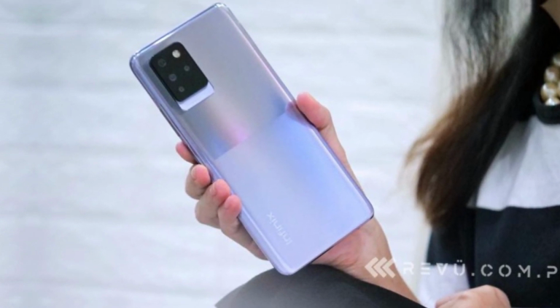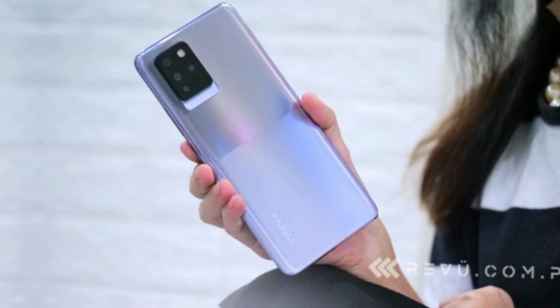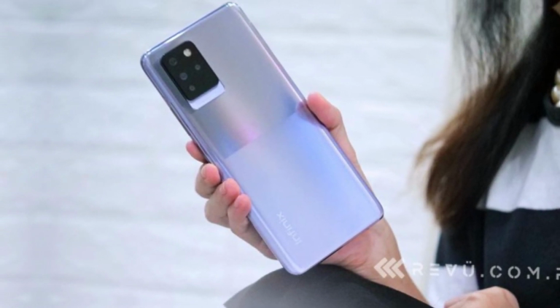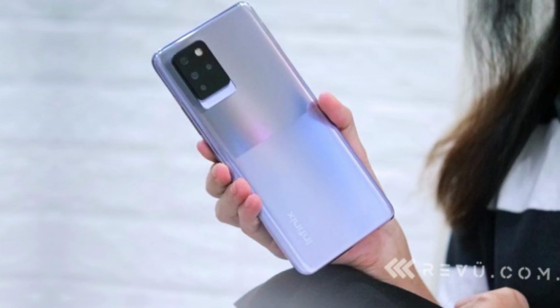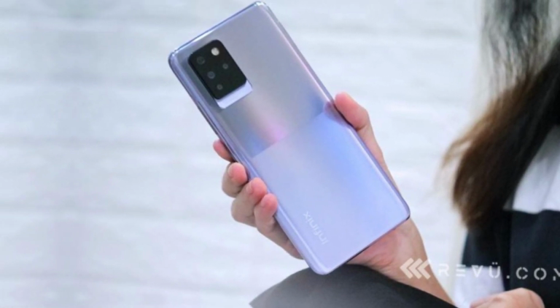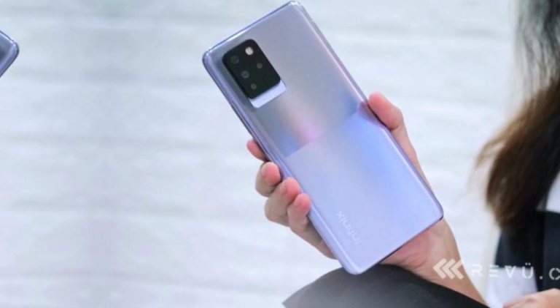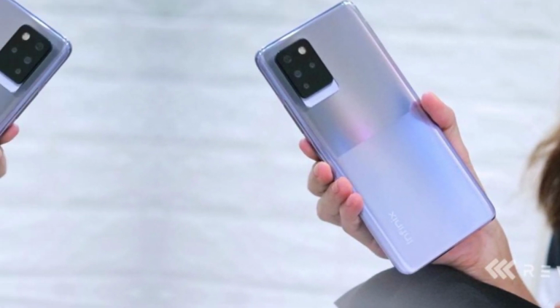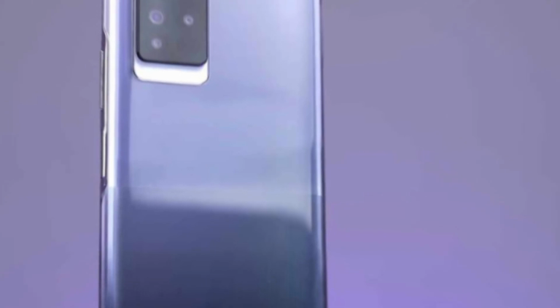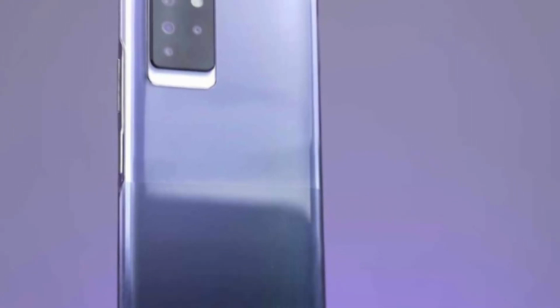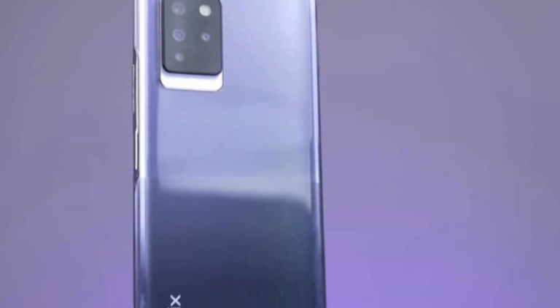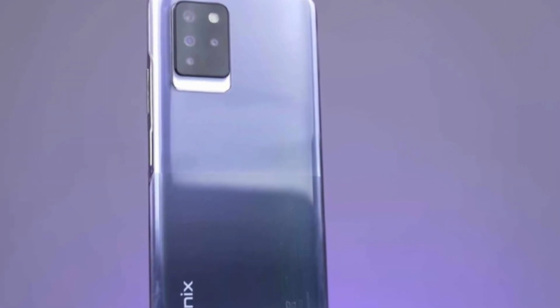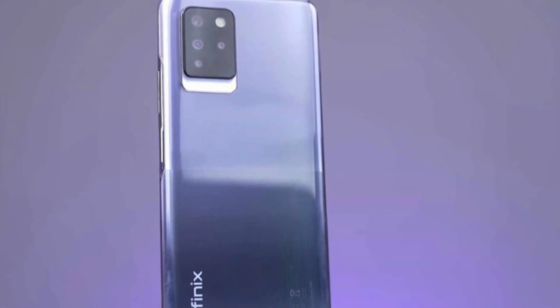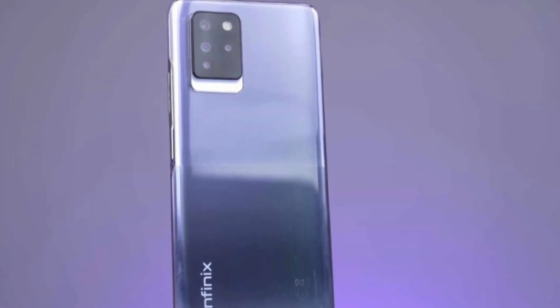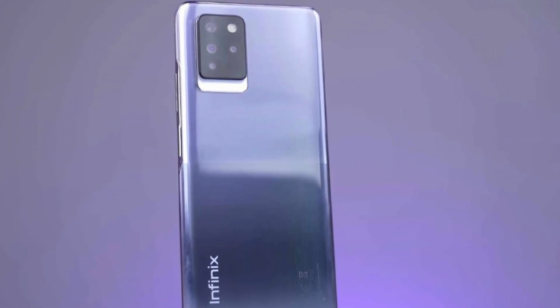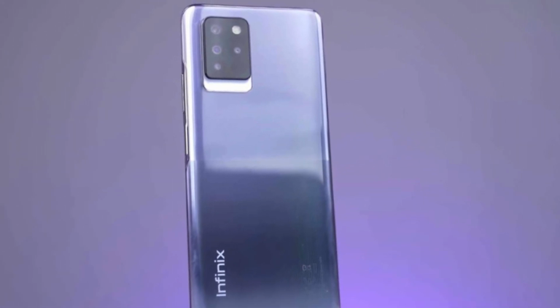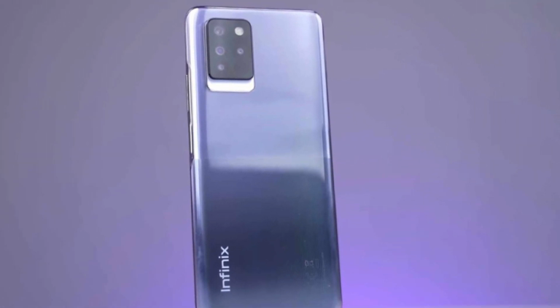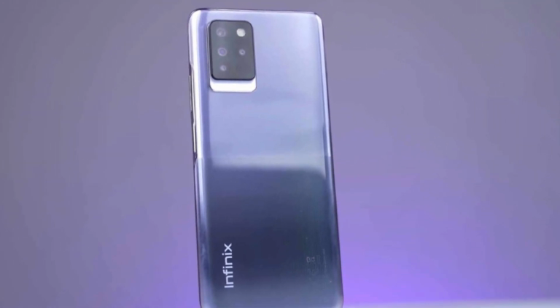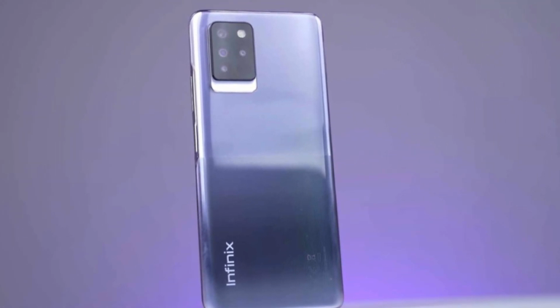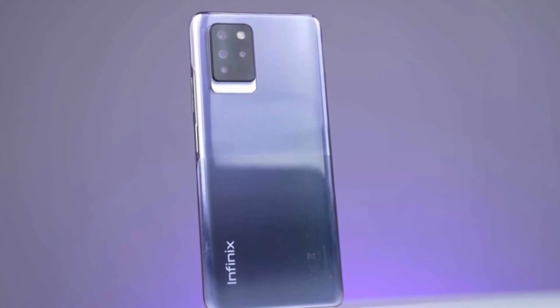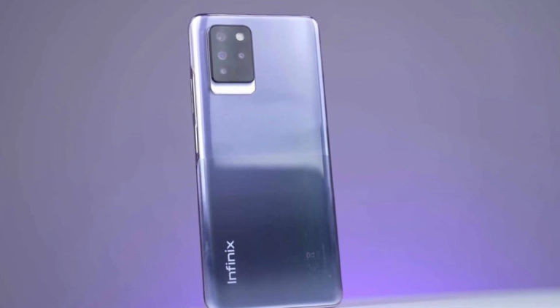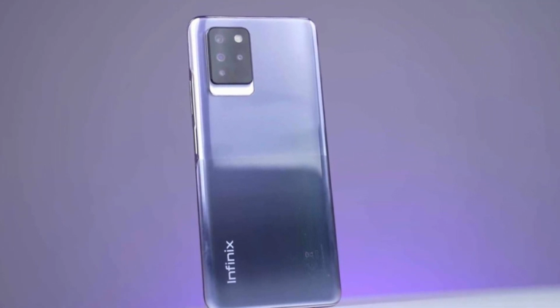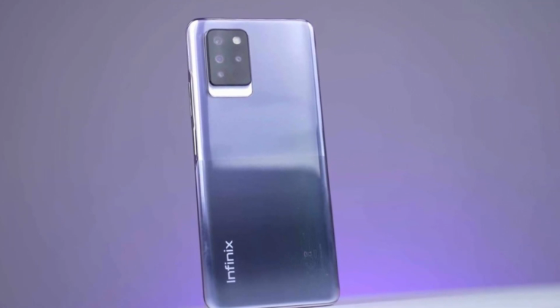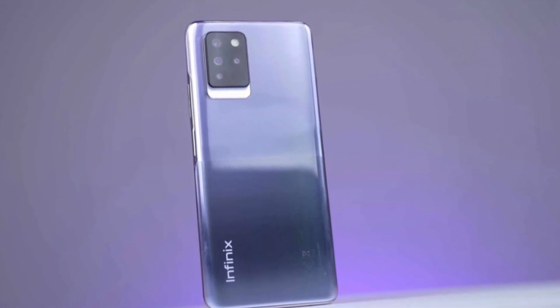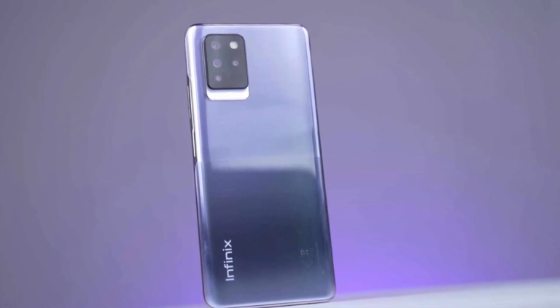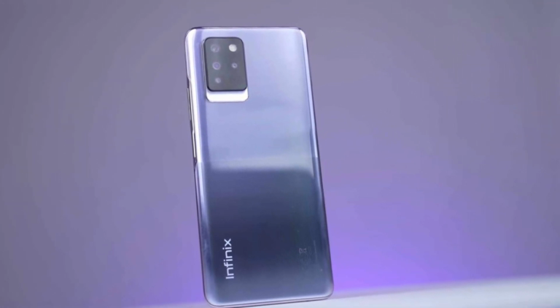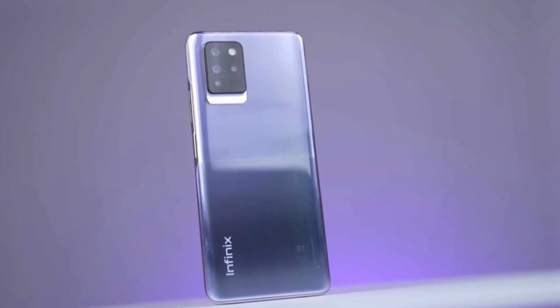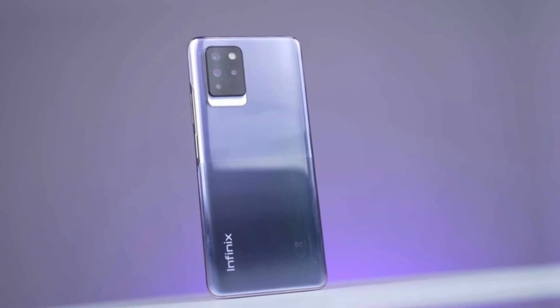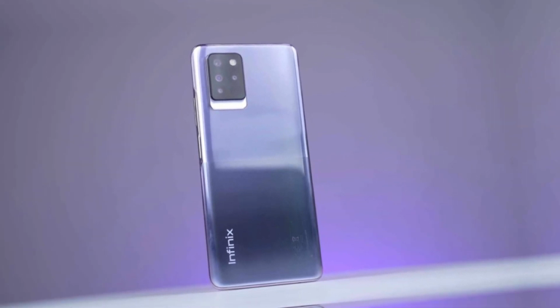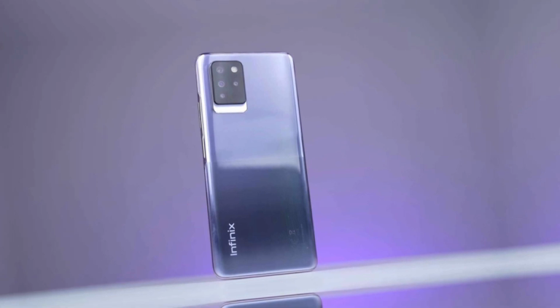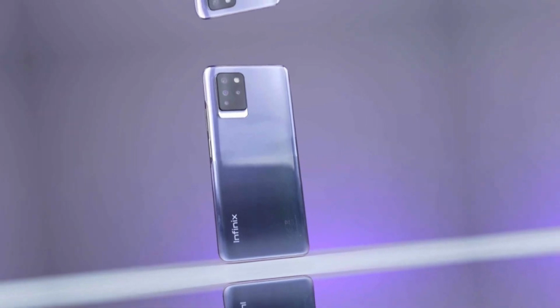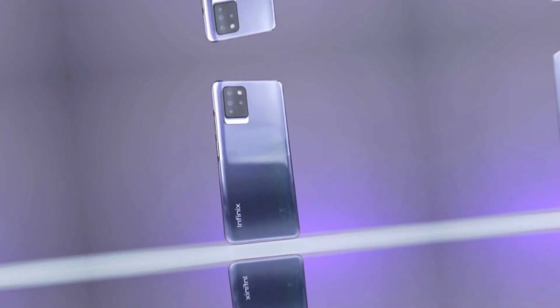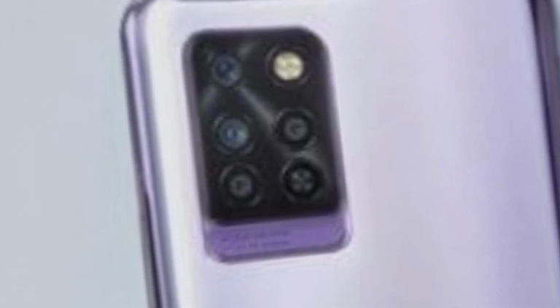The phone has a 6.95-inch IPS LCD display with a 90Hz refresh rate, making it a smooth and responsive screen.